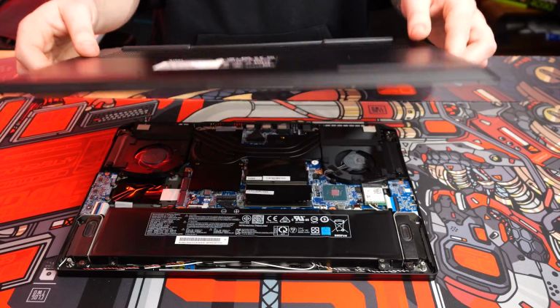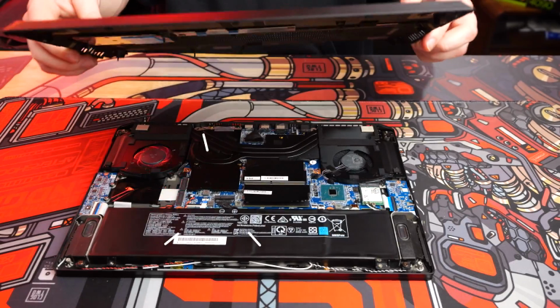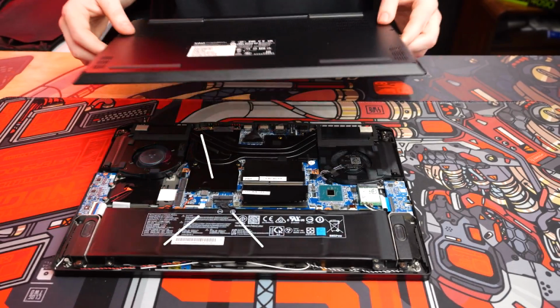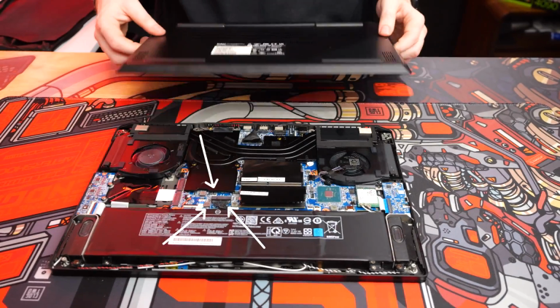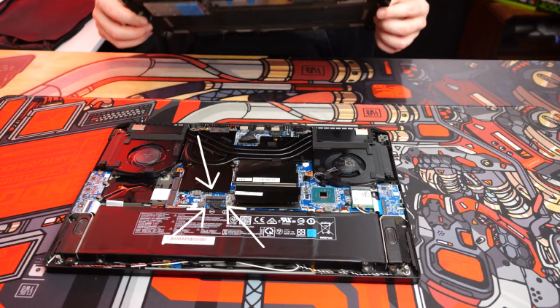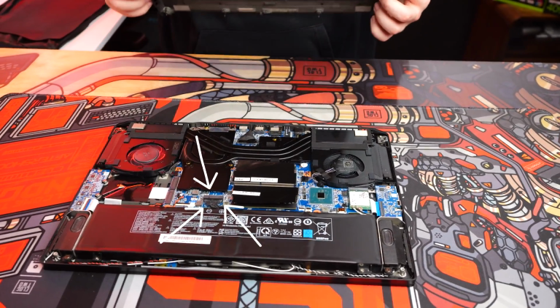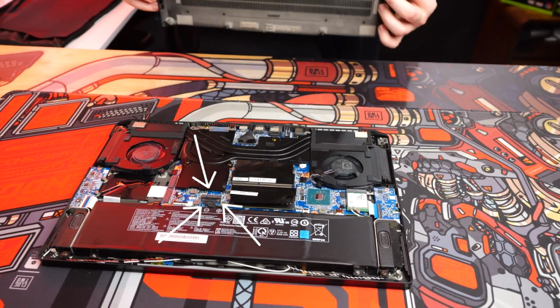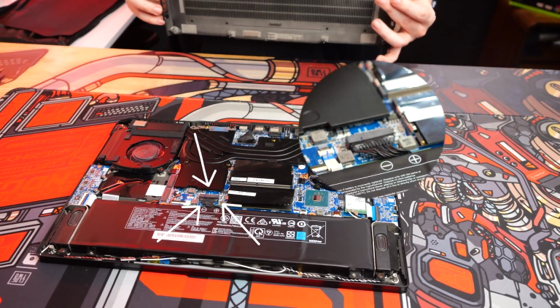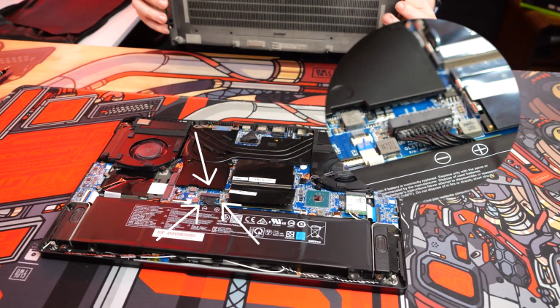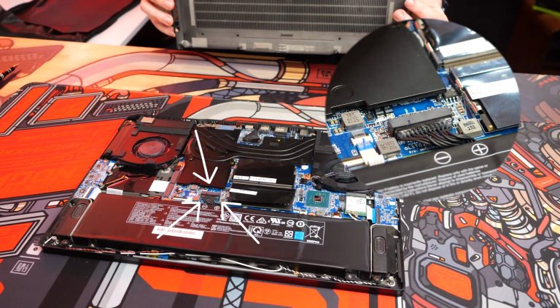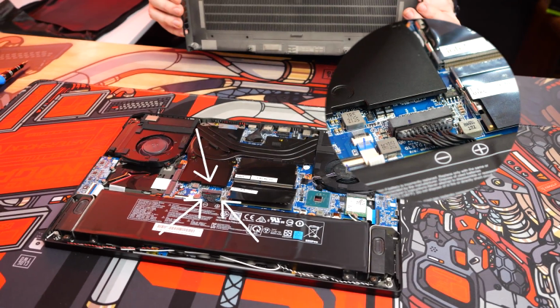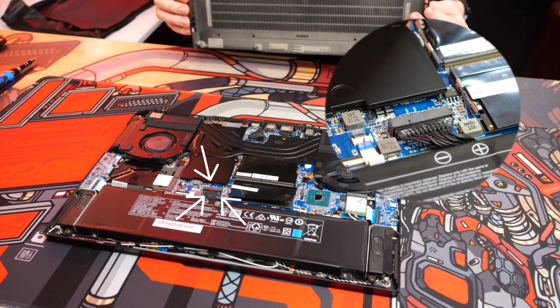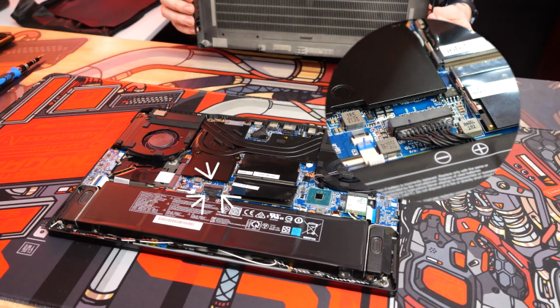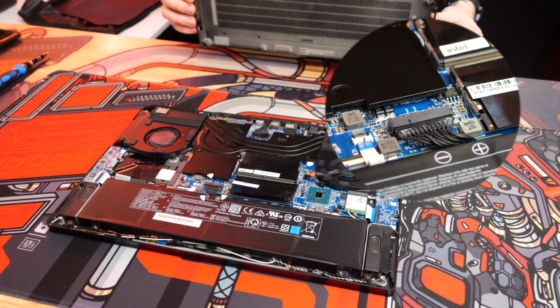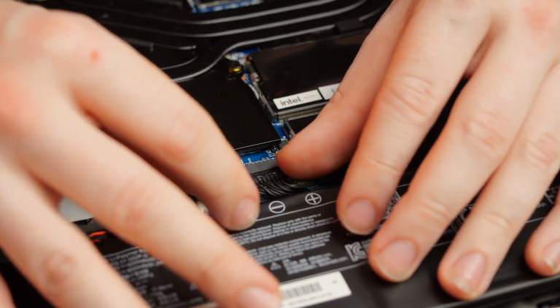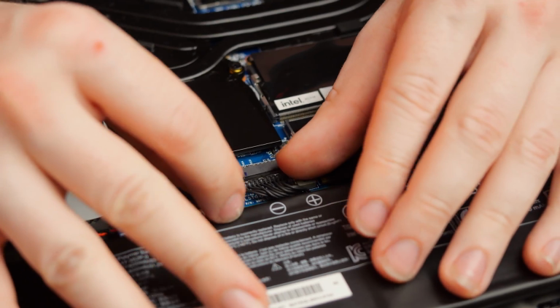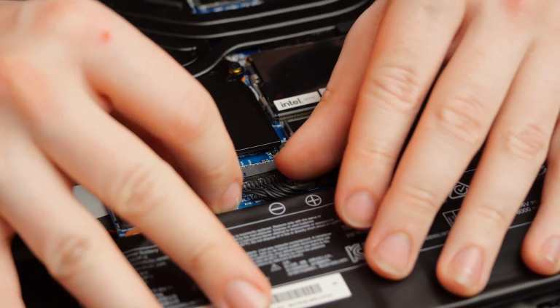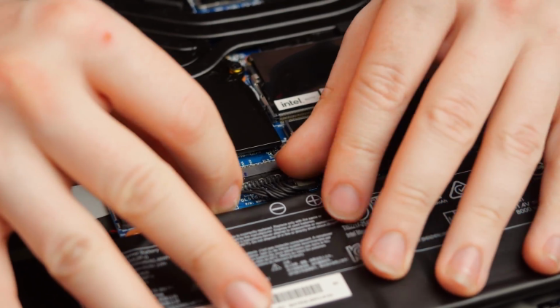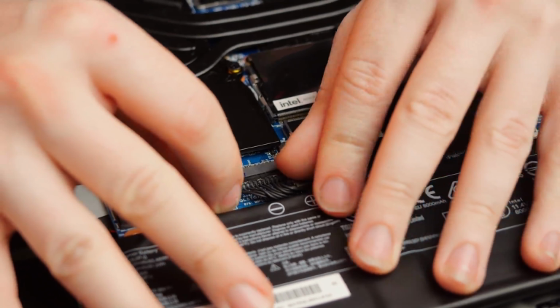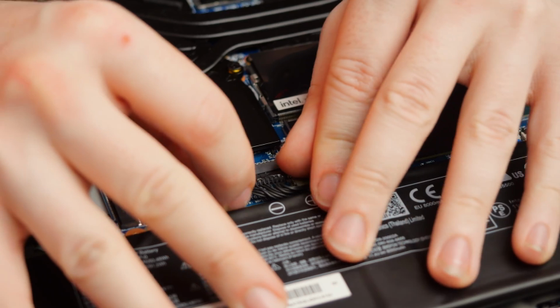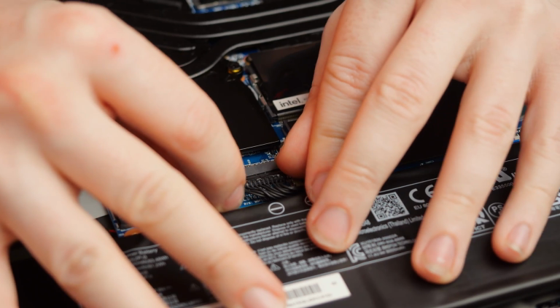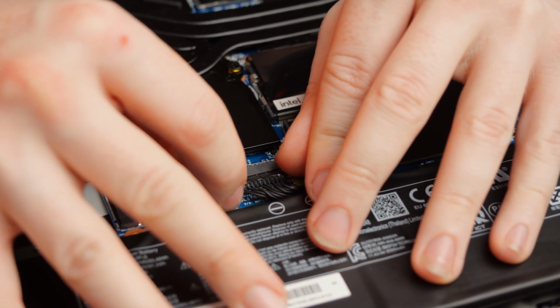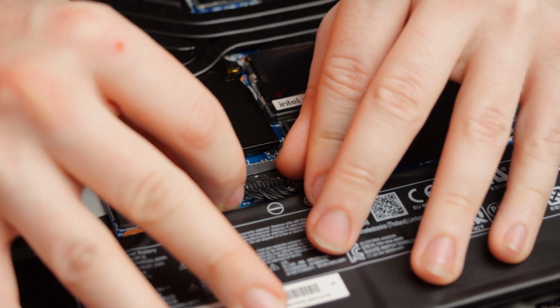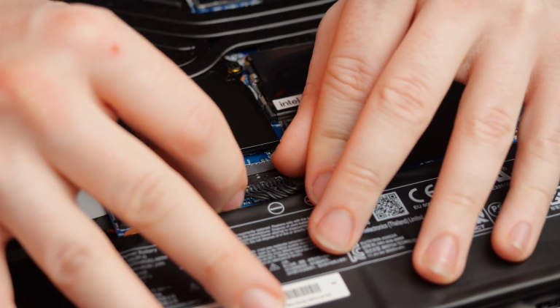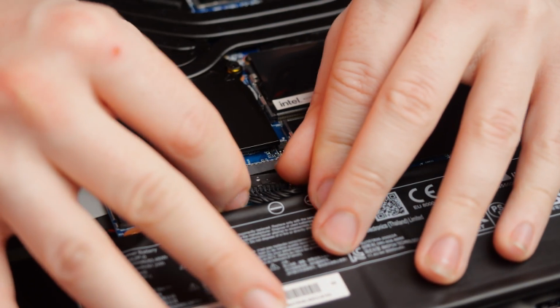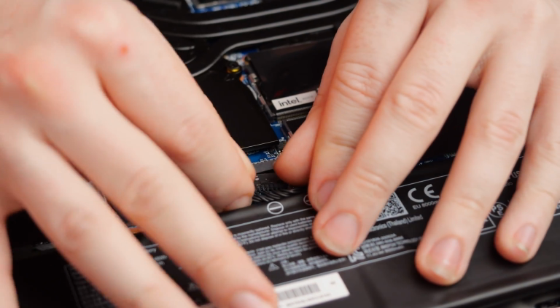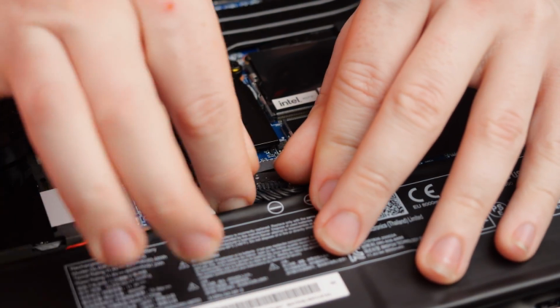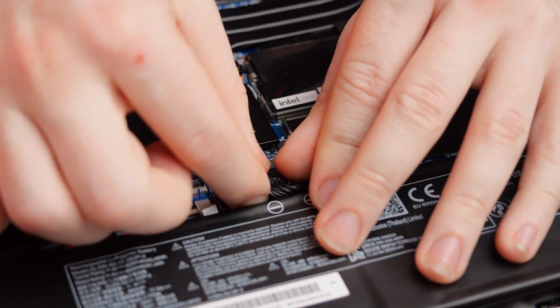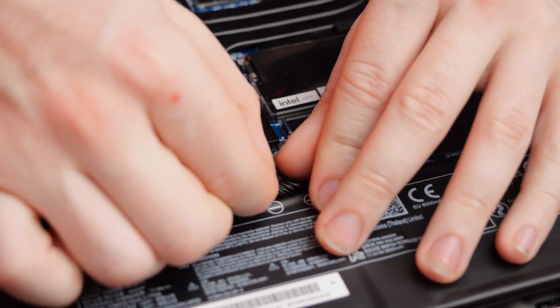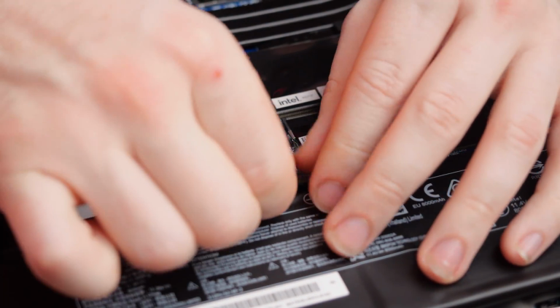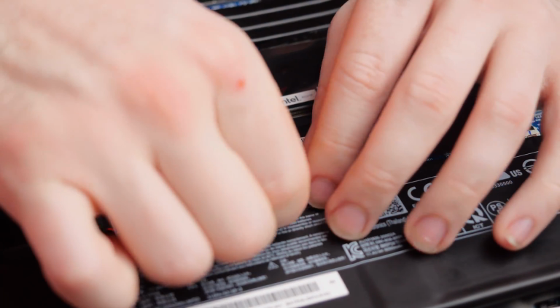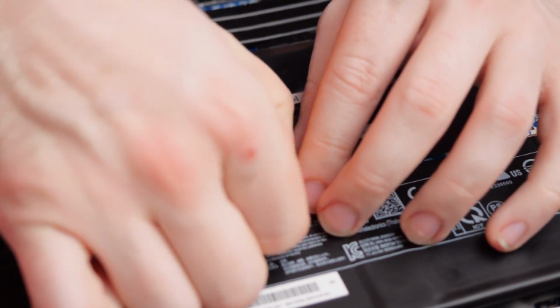Once the back panel is removed, unplug the battery. You need to use two fingers to take out the cable, moving it side to side for a secure release.